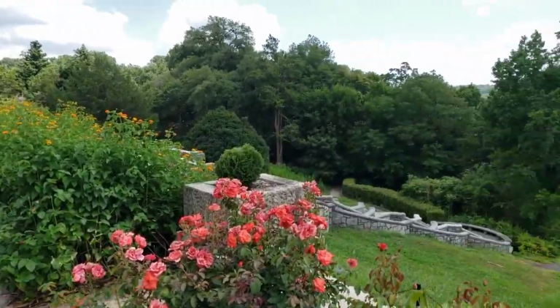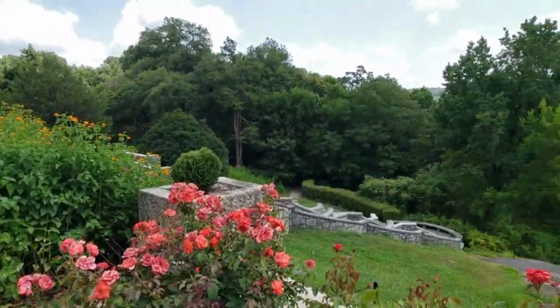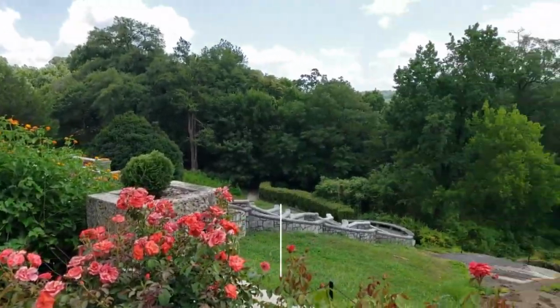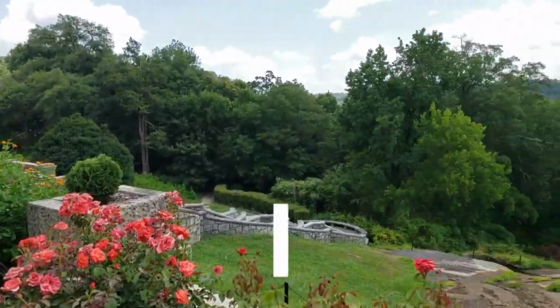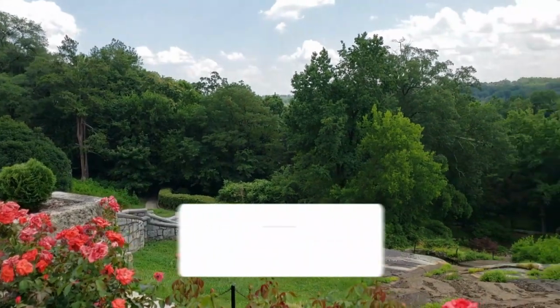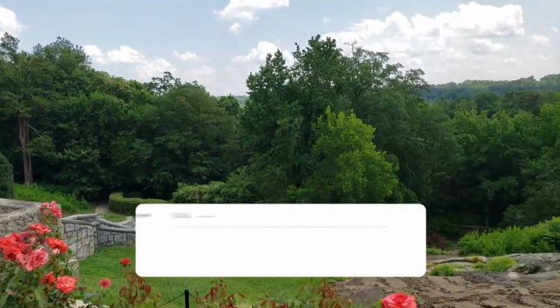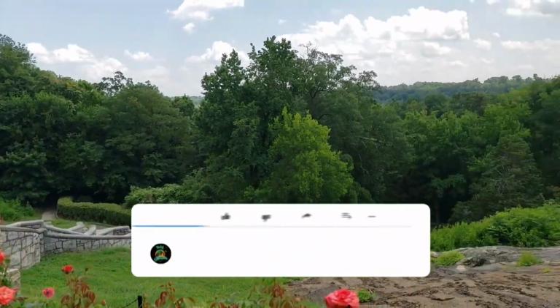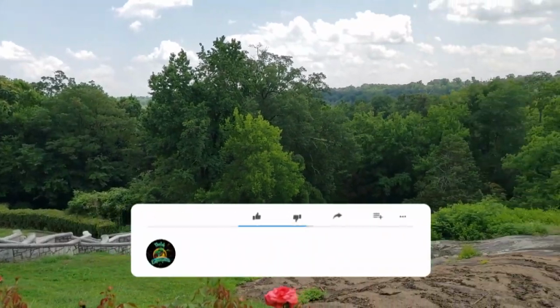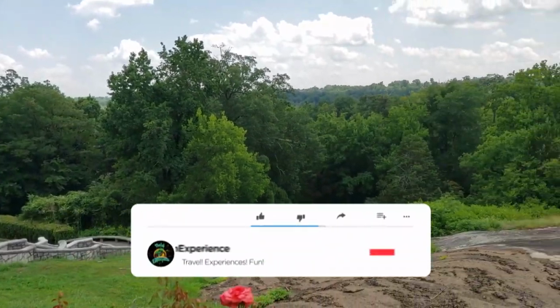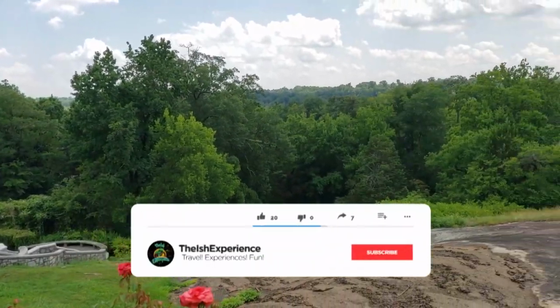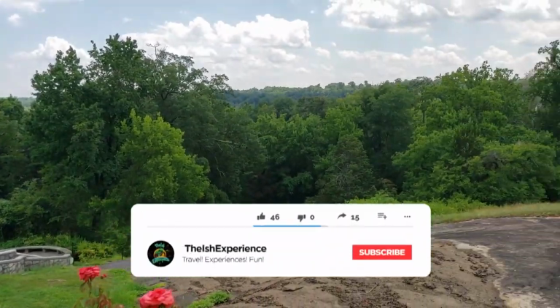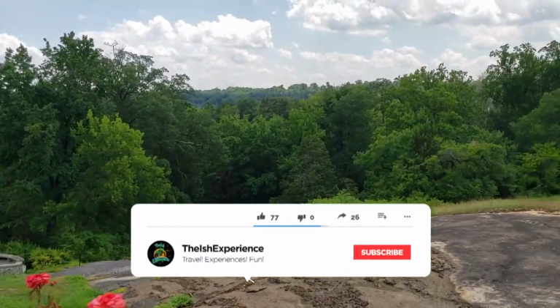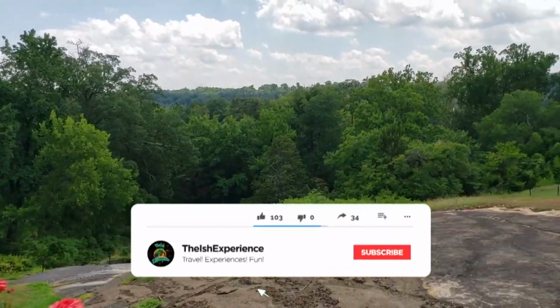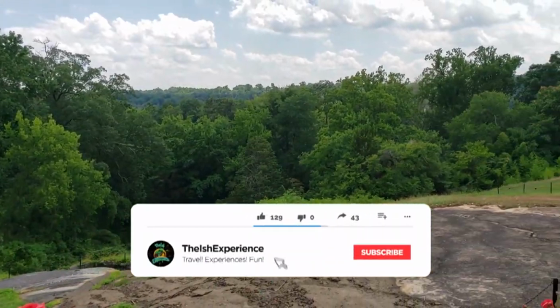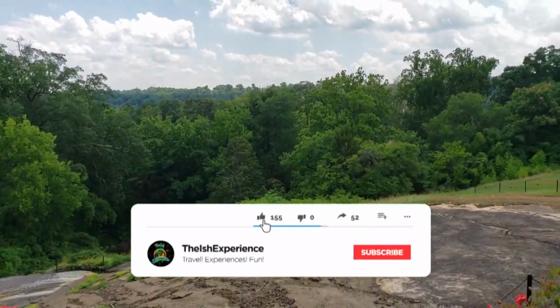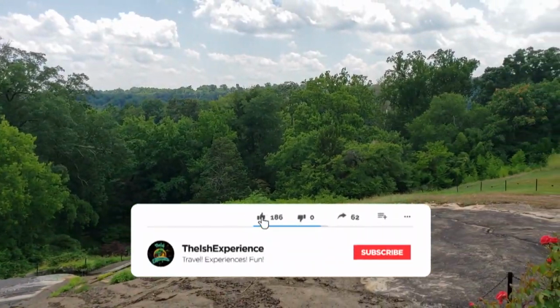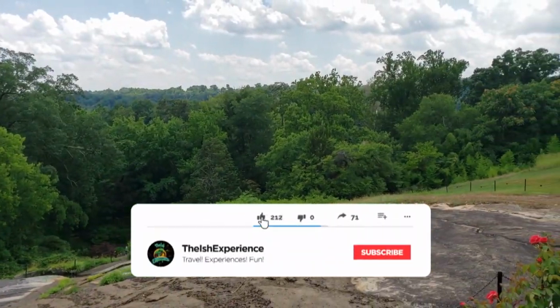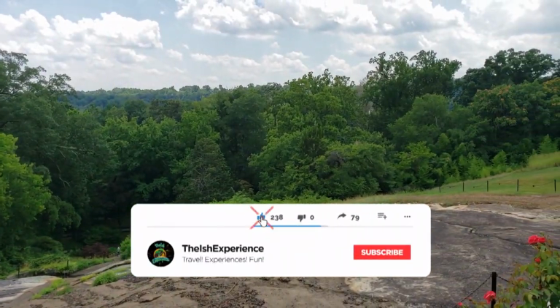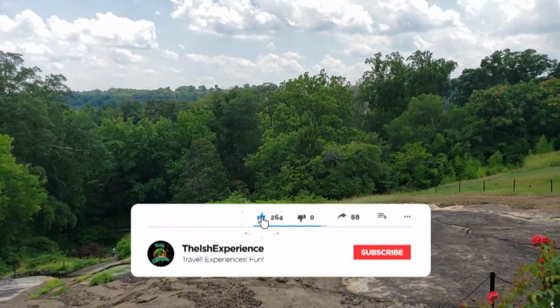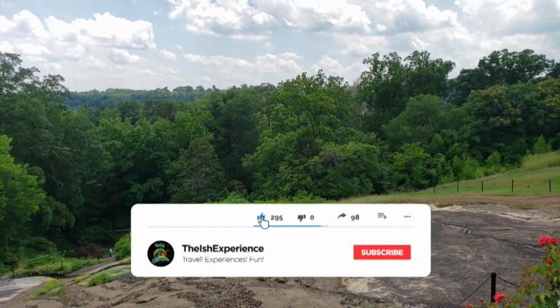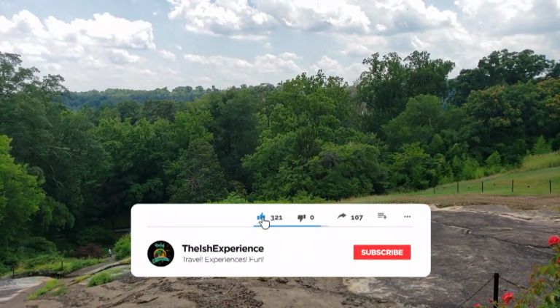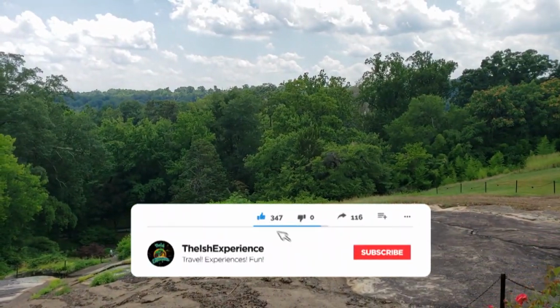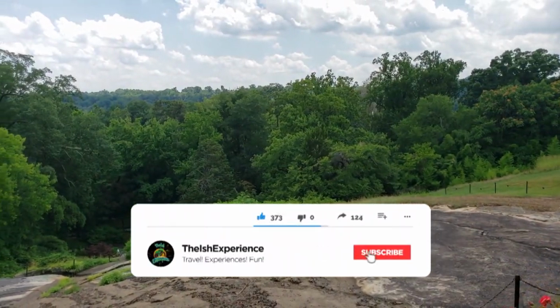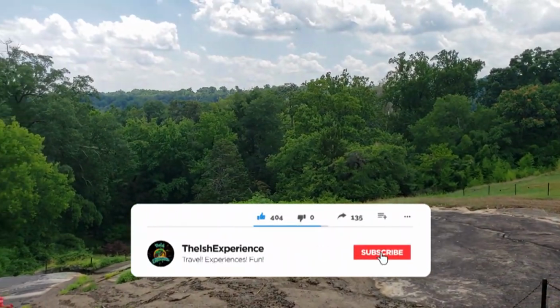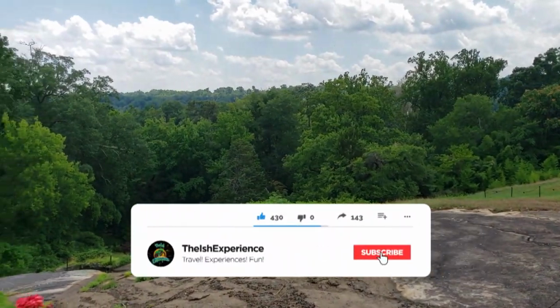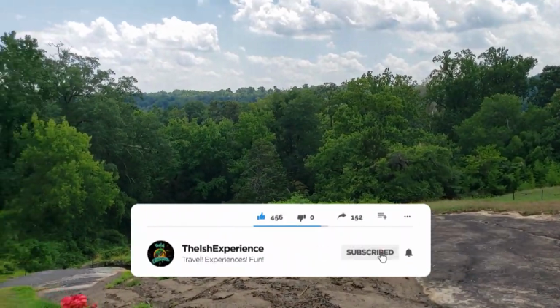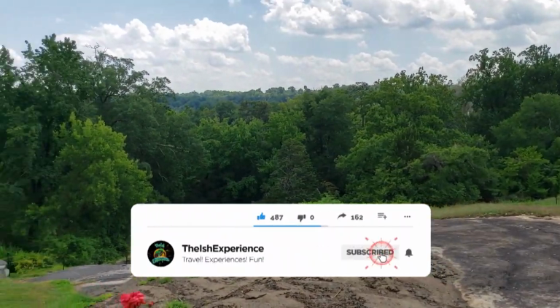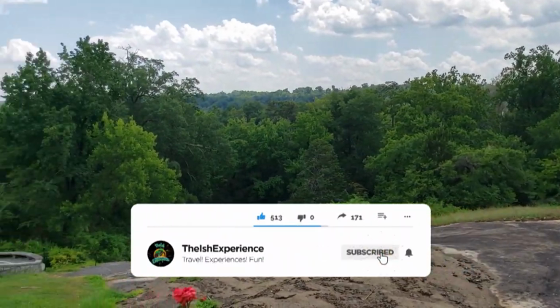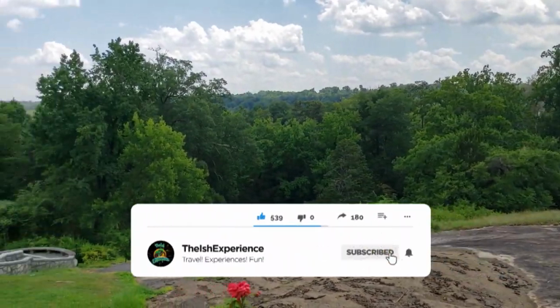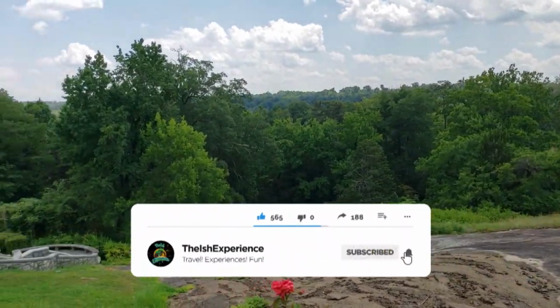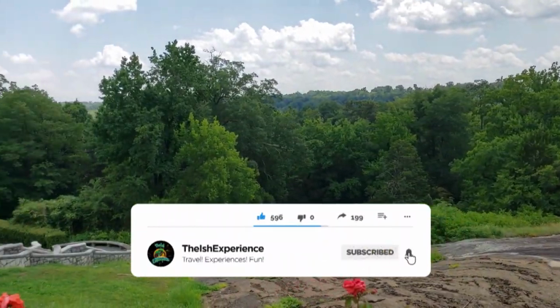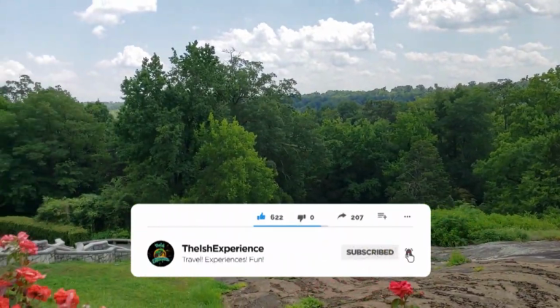If you like this video so far, make sure you hit the like button and hit the subscribe button so you can see more videos like this.